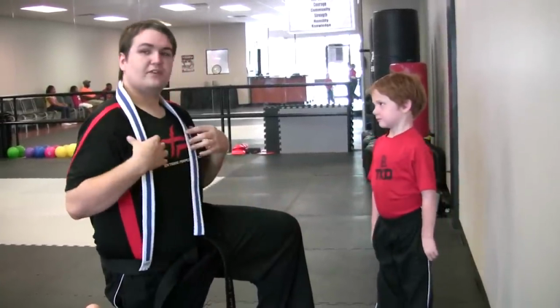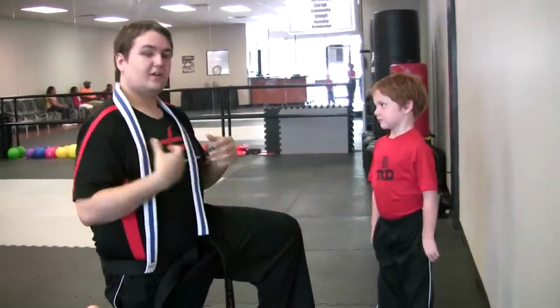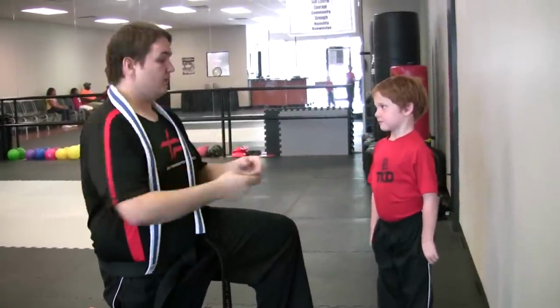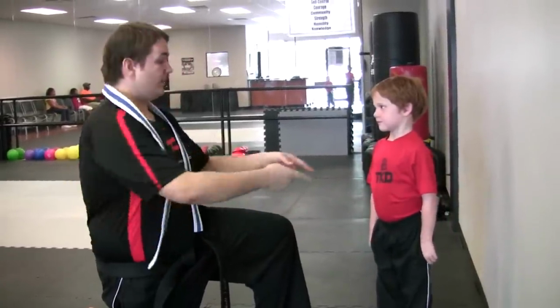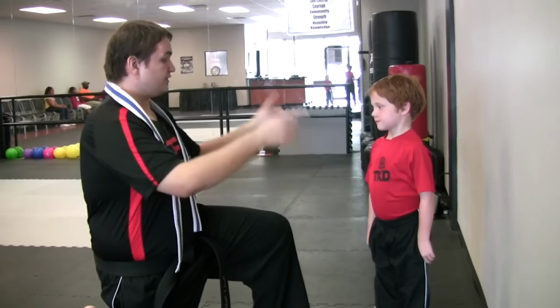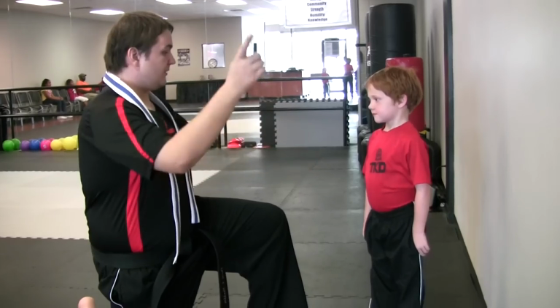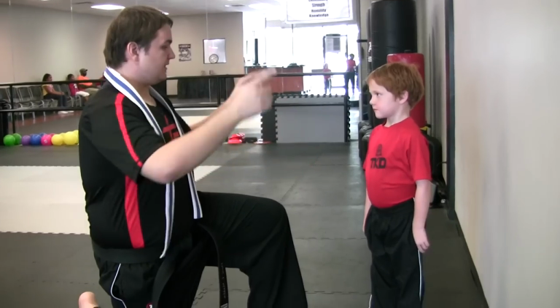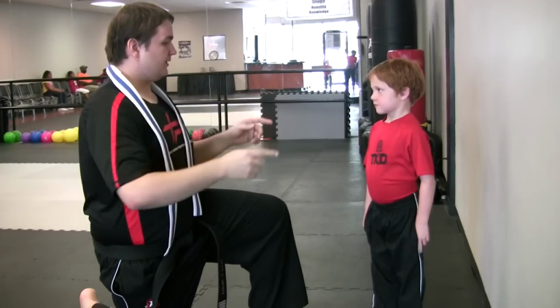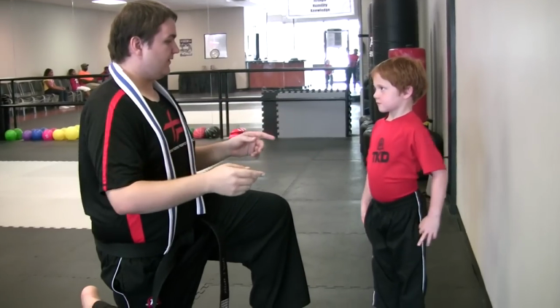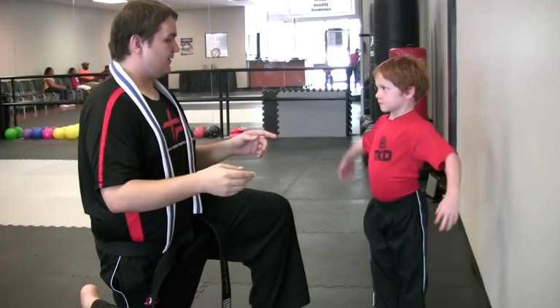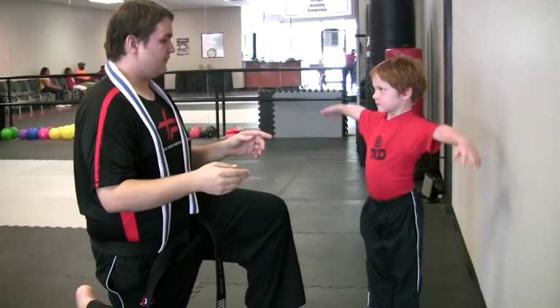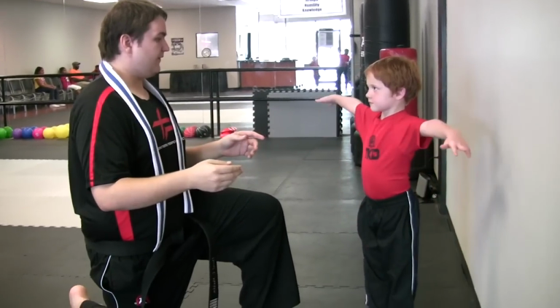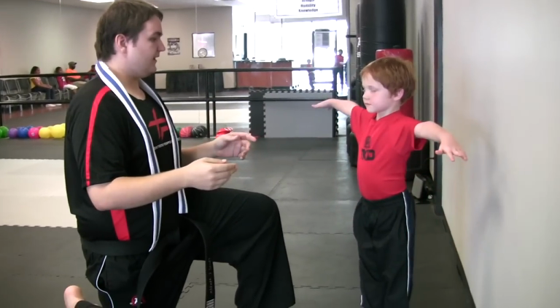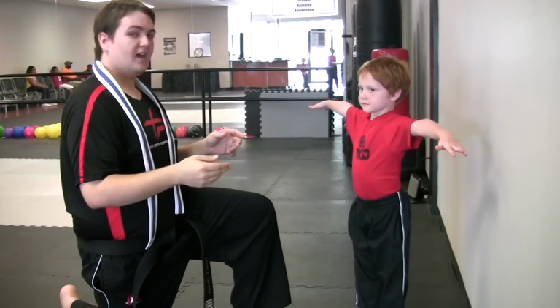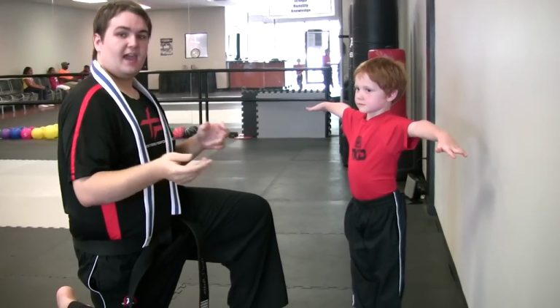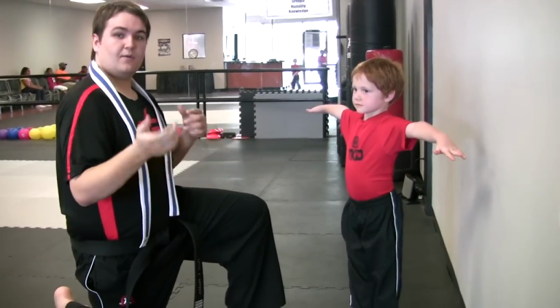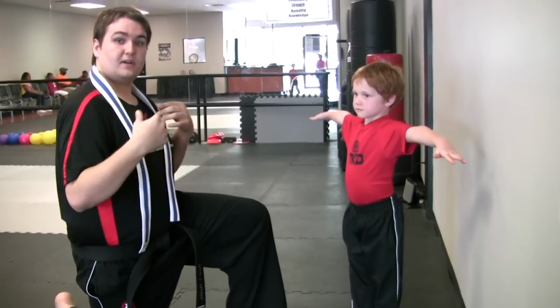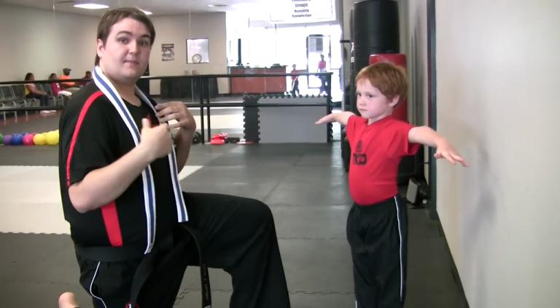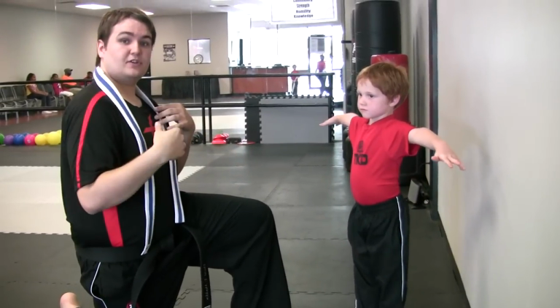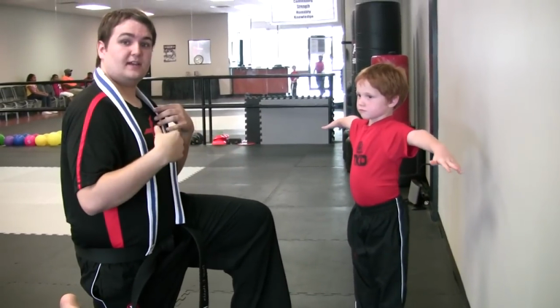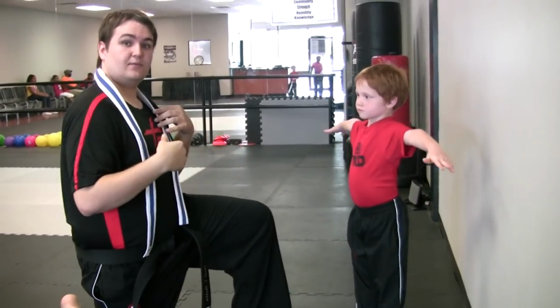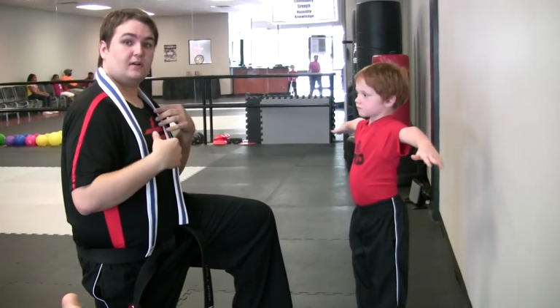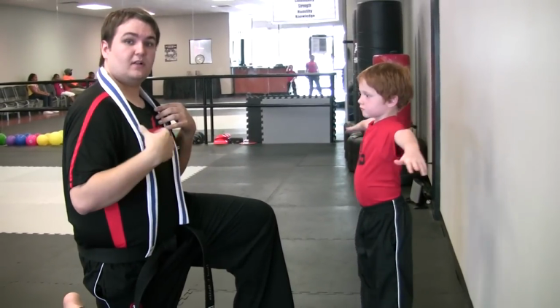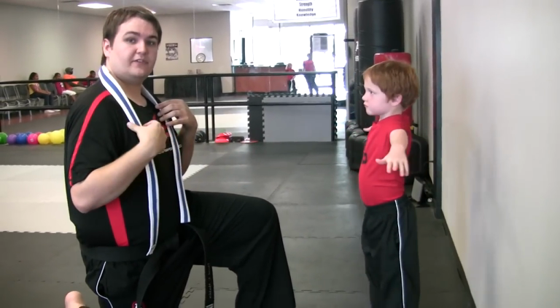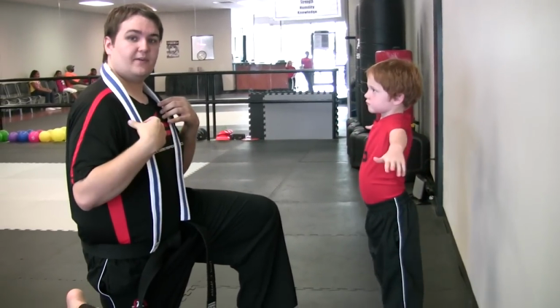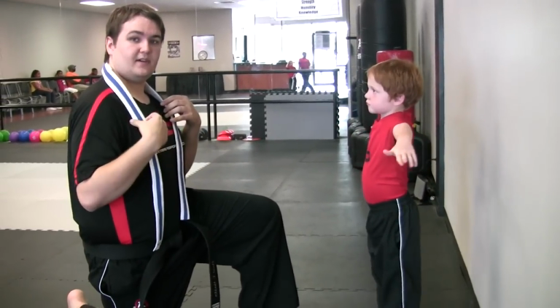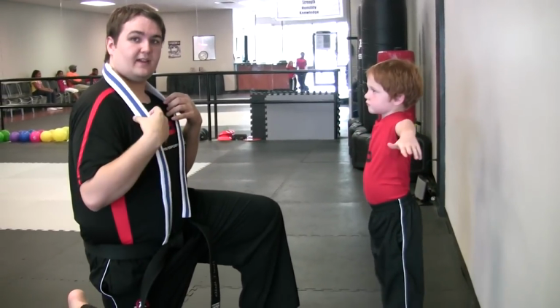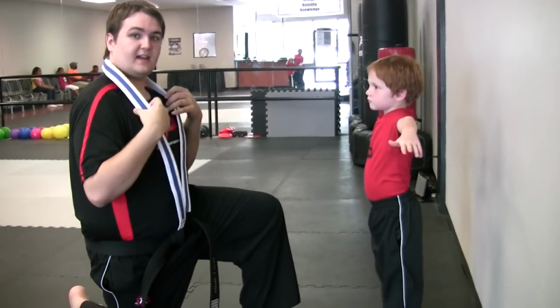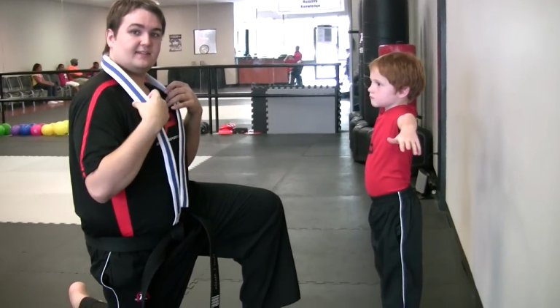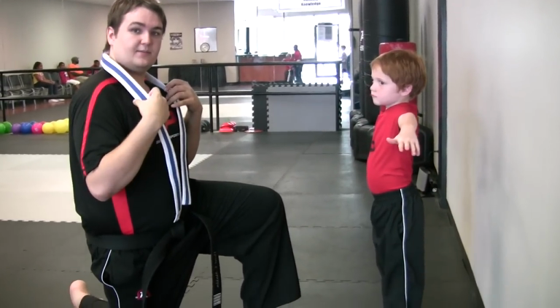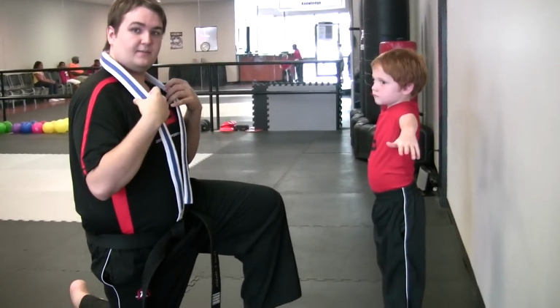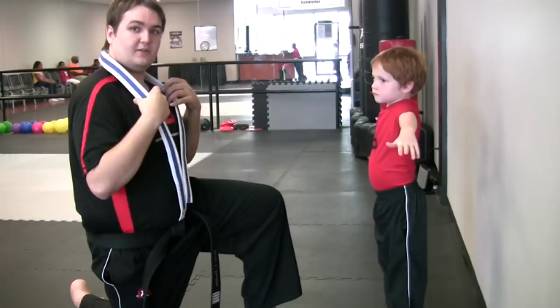So go ahead and put your arms up real fast. And we're going to make sure you get in real close so you guys can kind of see what I'm doing.